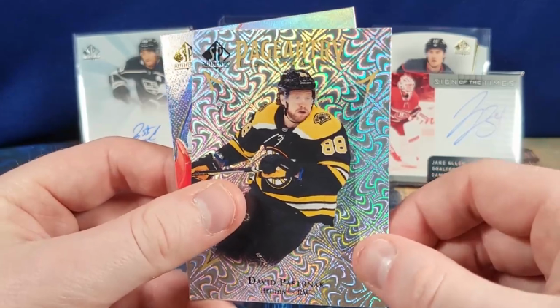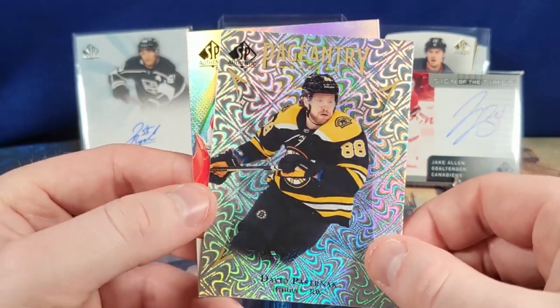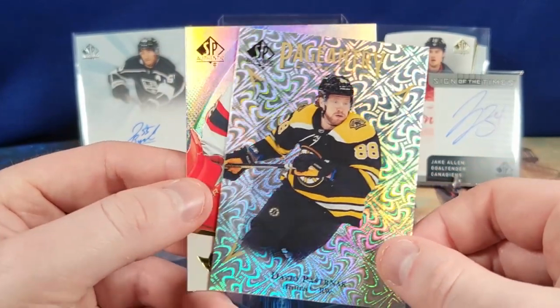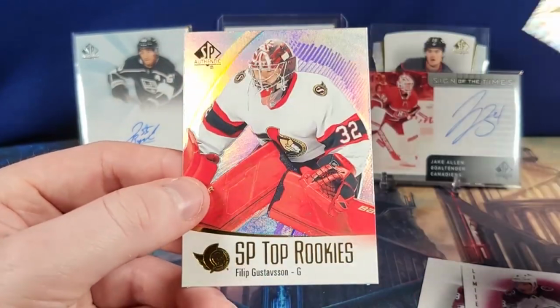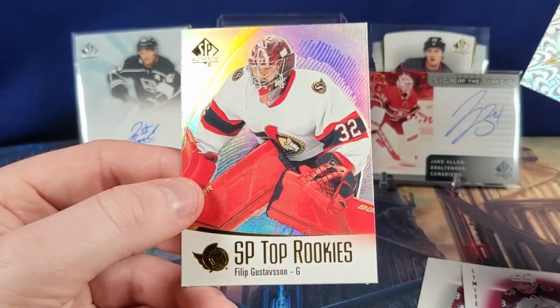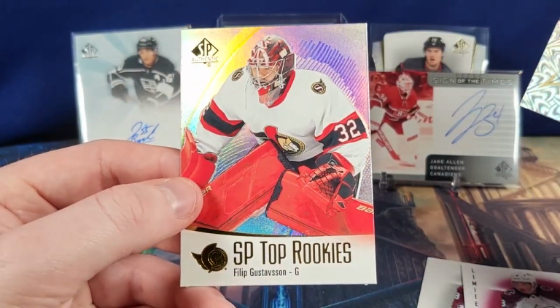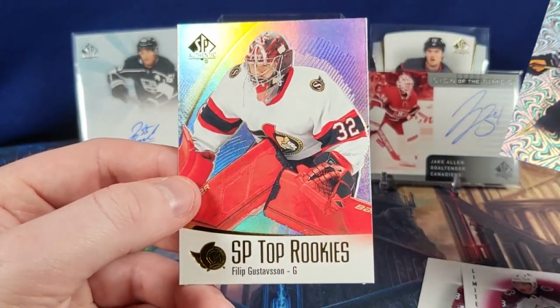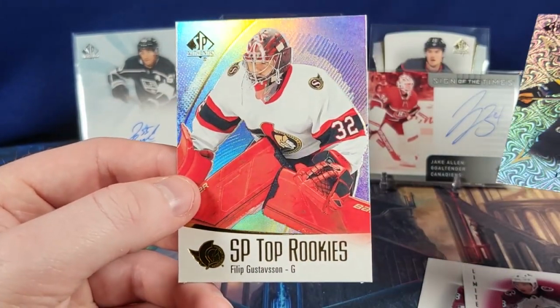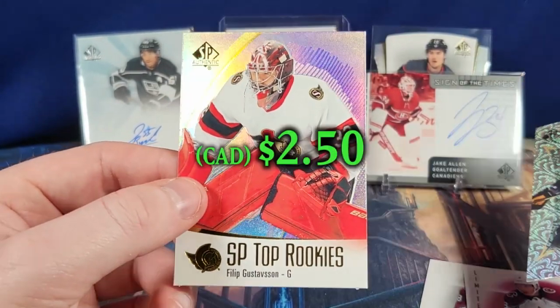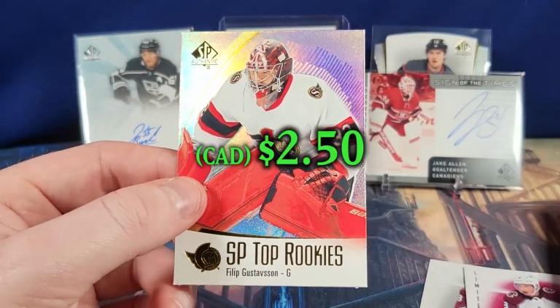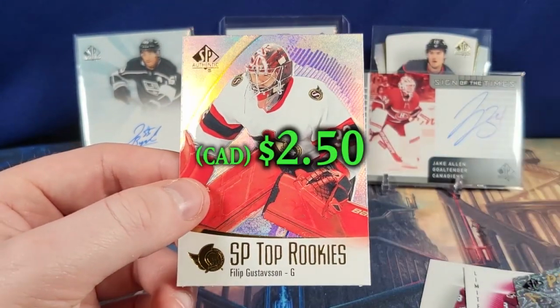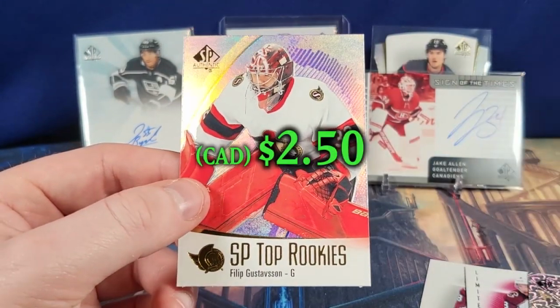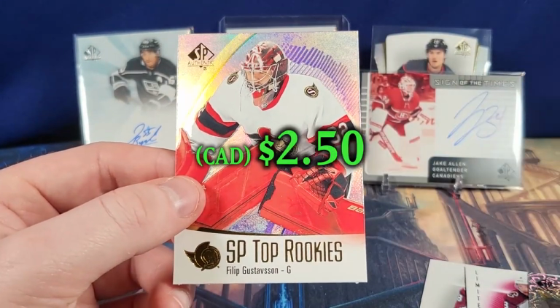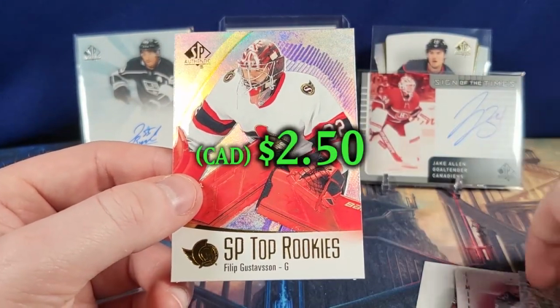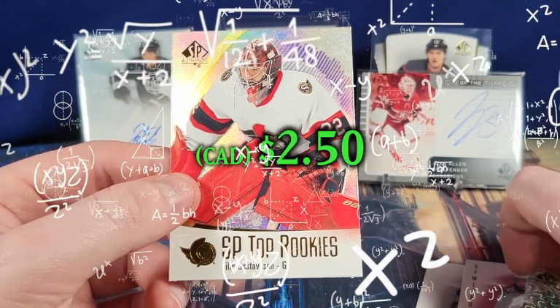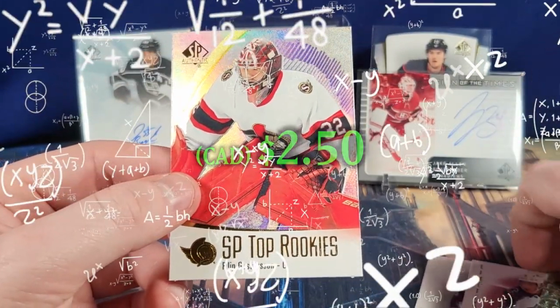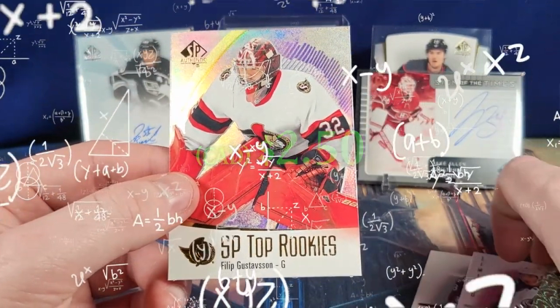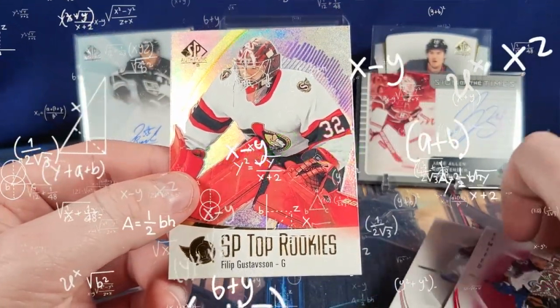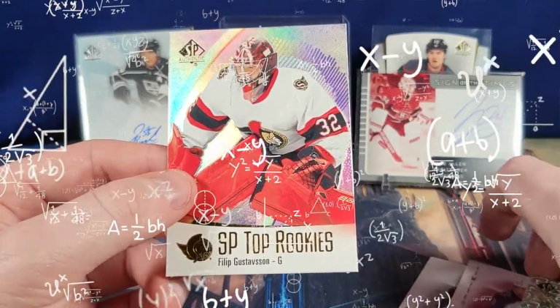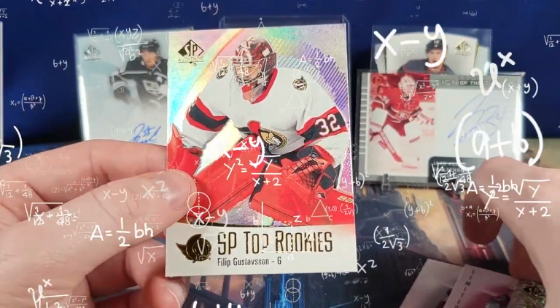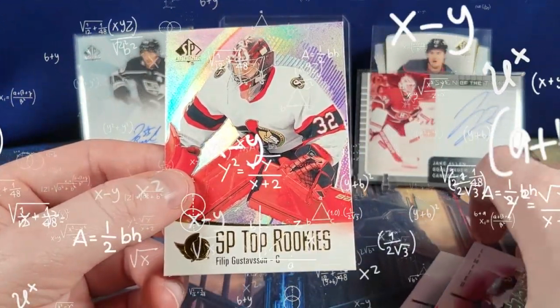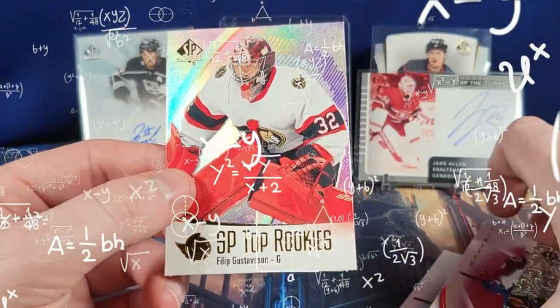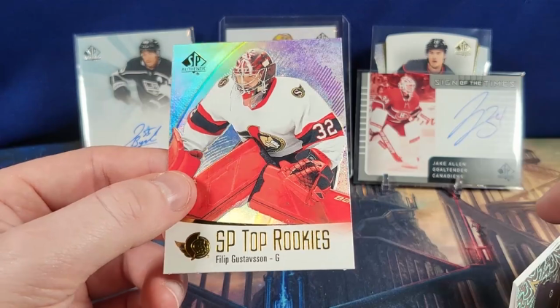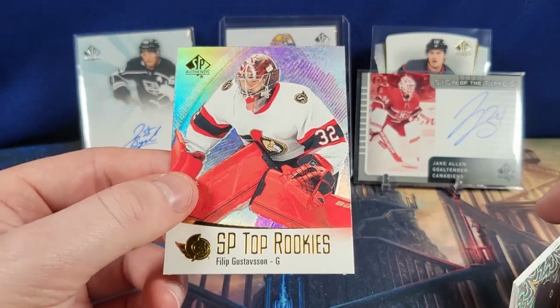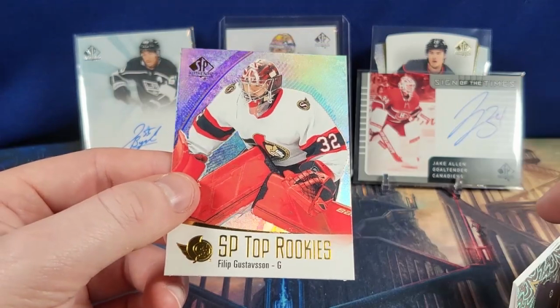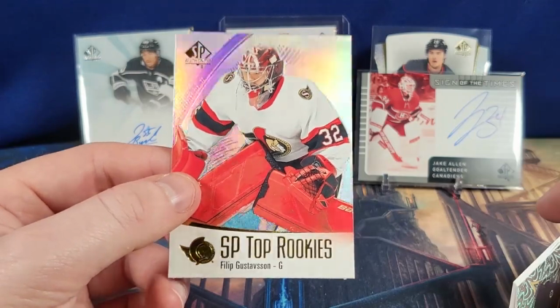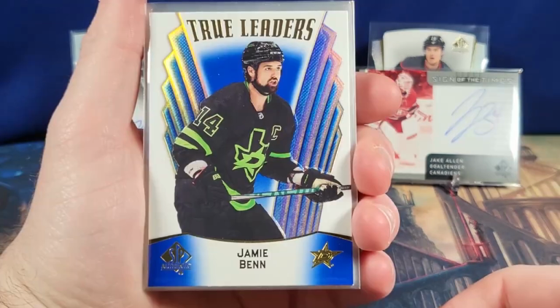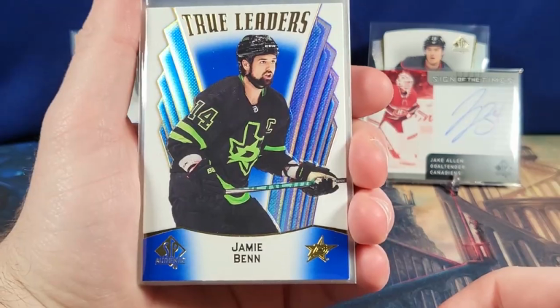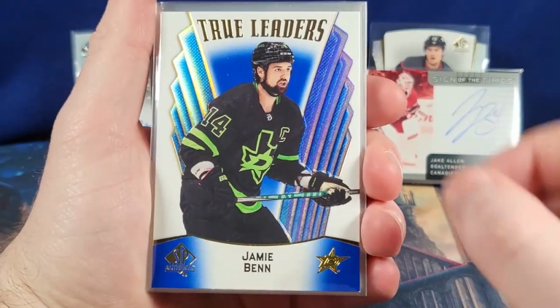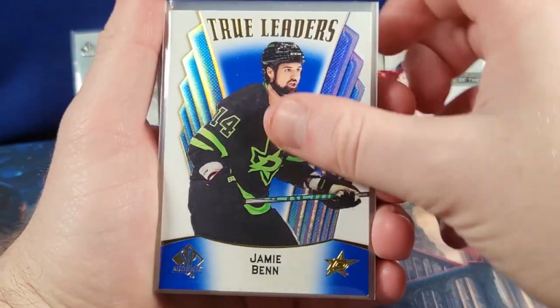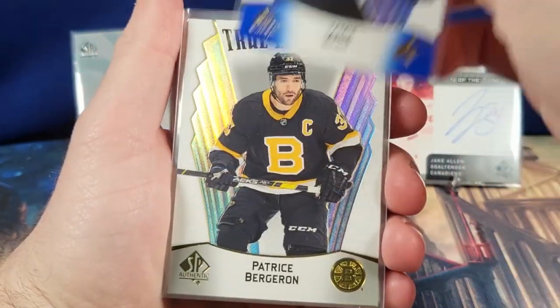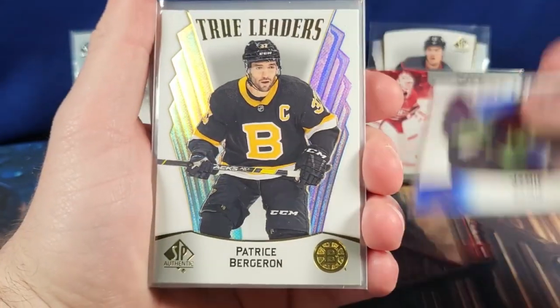We got eight hits. Four times eight is 32 — that's crazy. There you have it, guys — all the hits from the box.